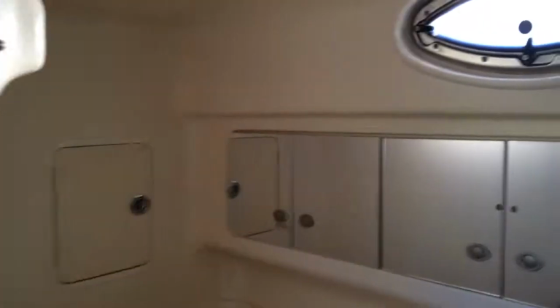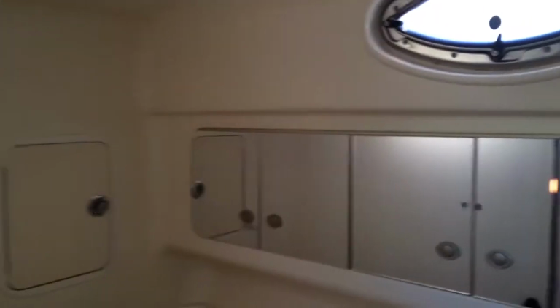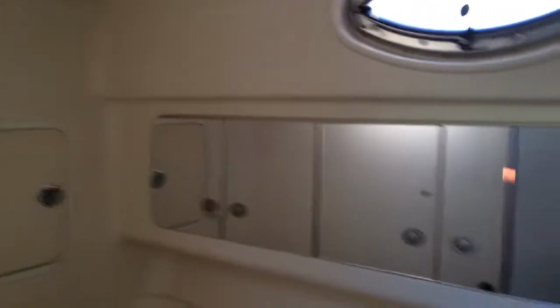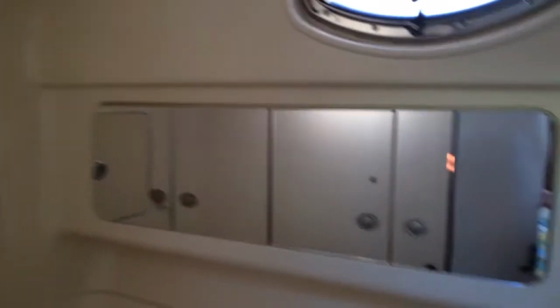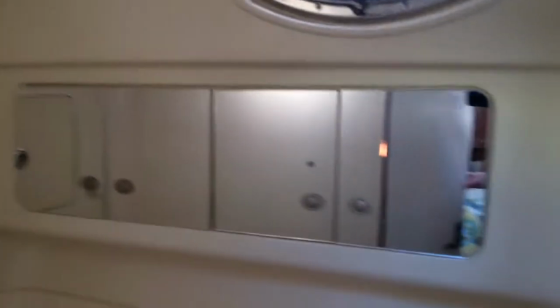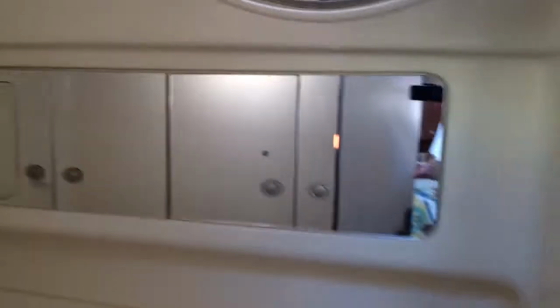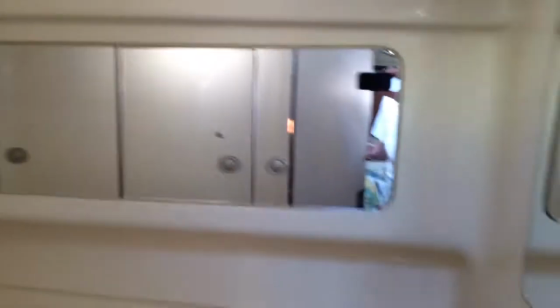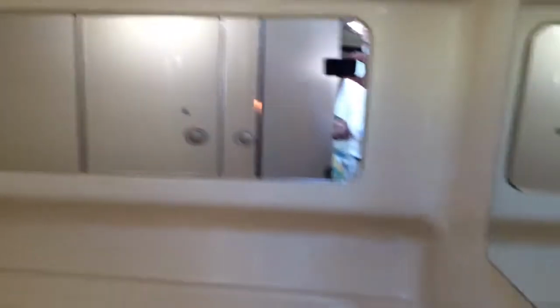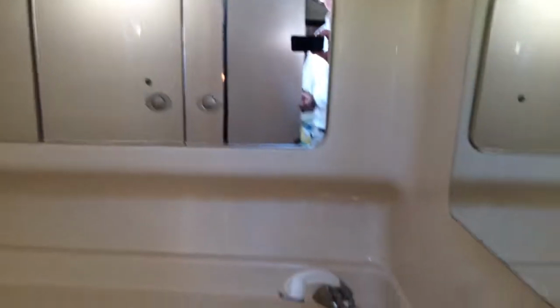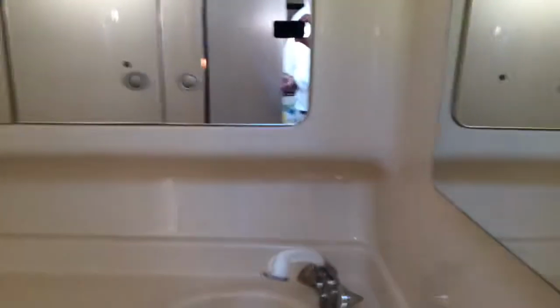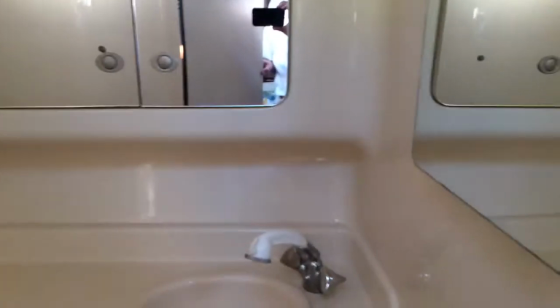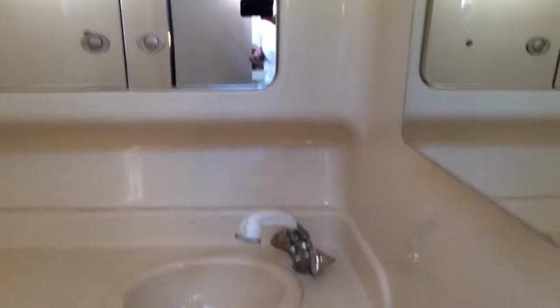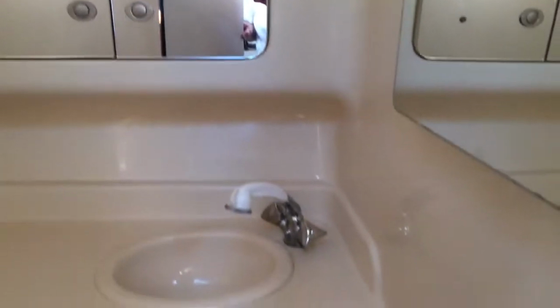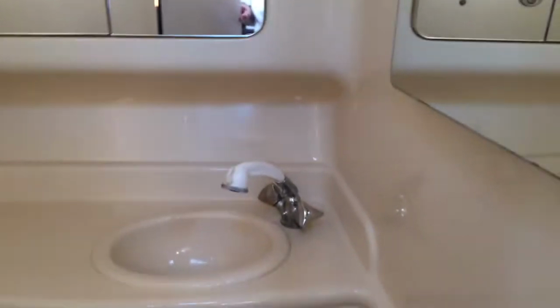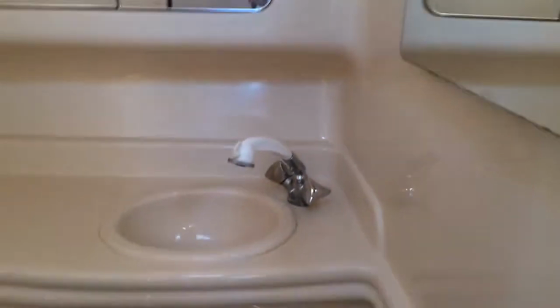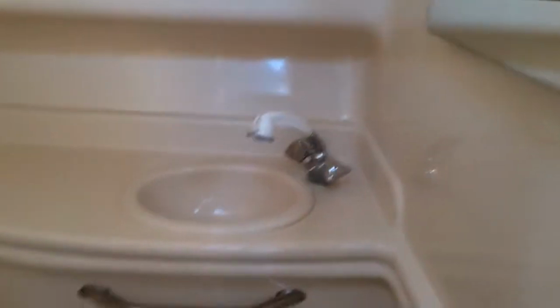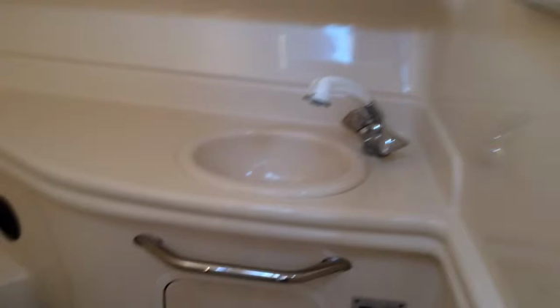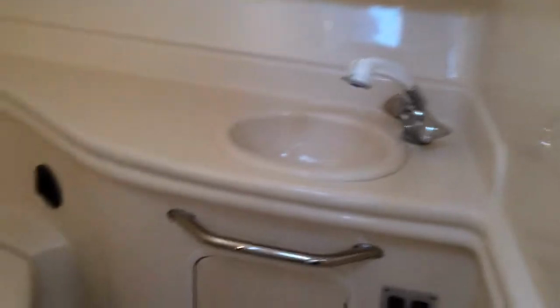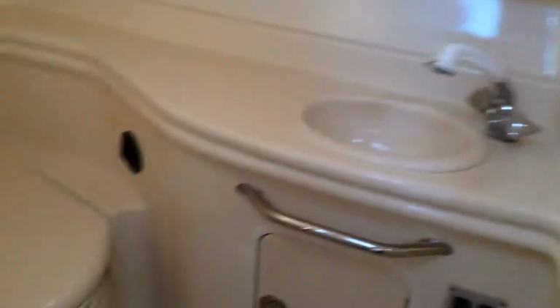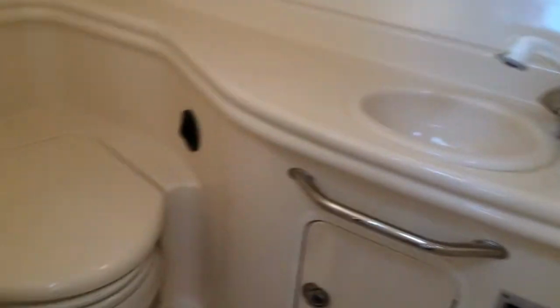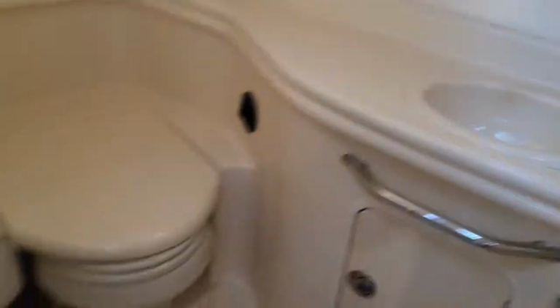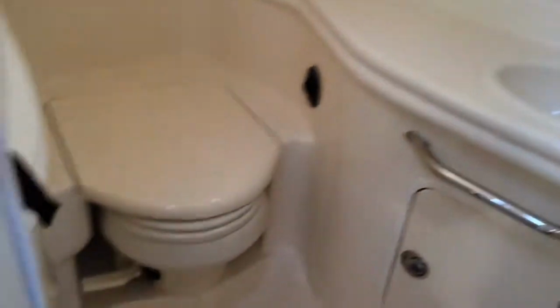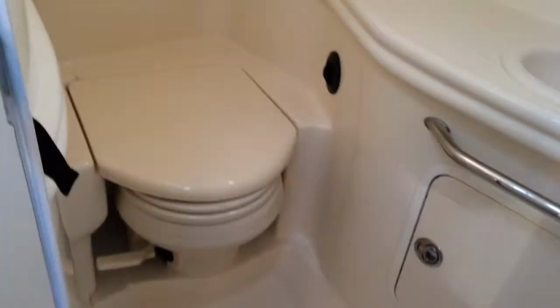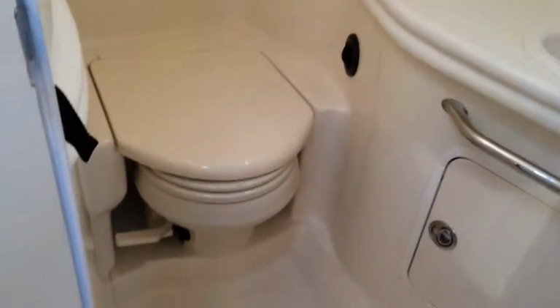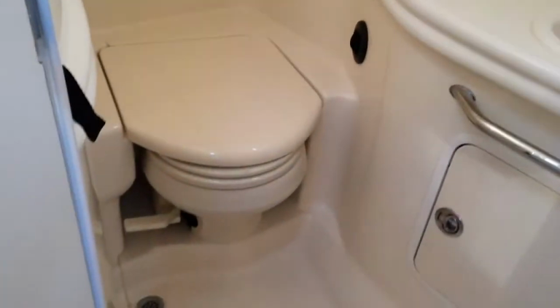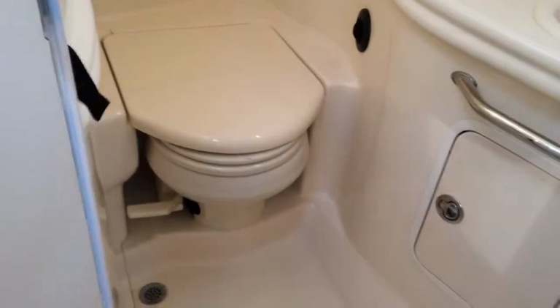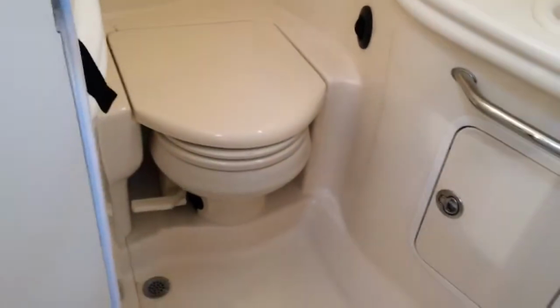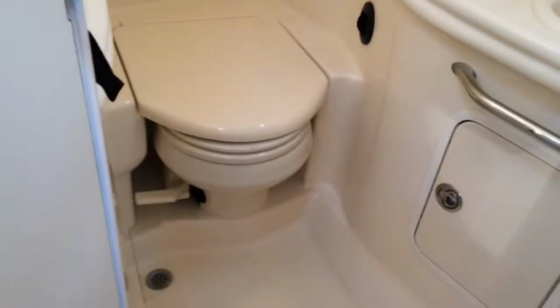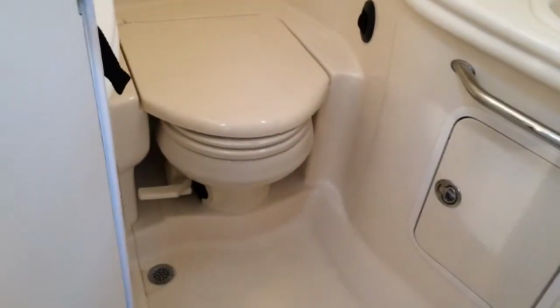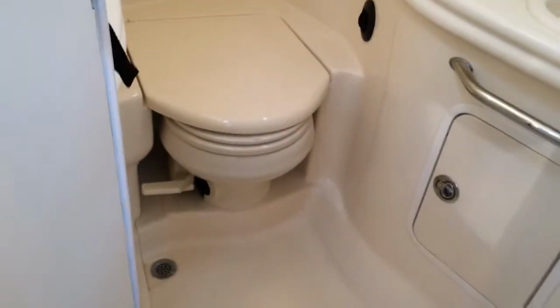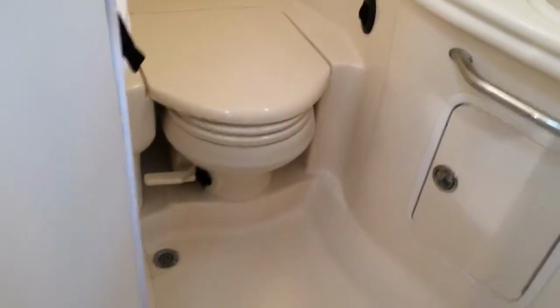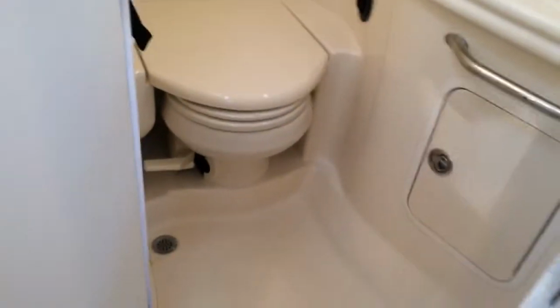Big bathroom here. Sink, shower, vacuum flush bathroom toilet.